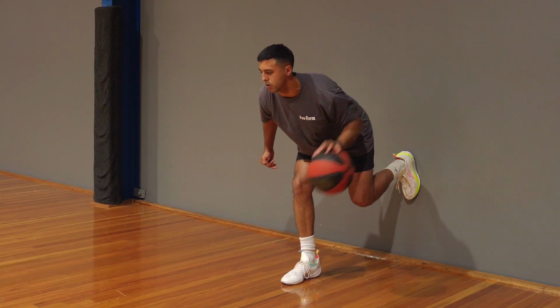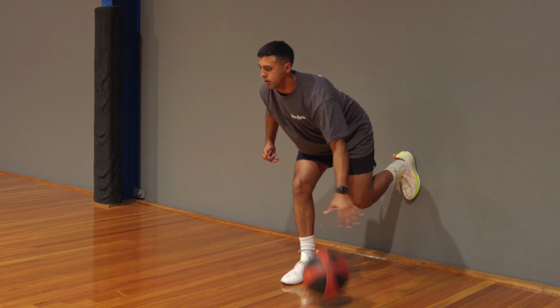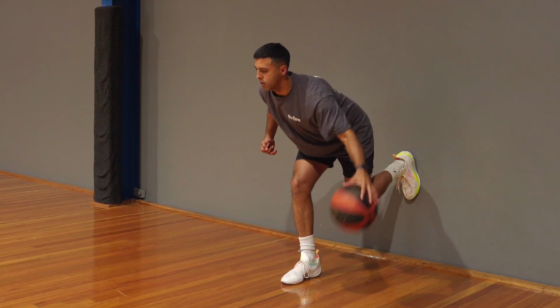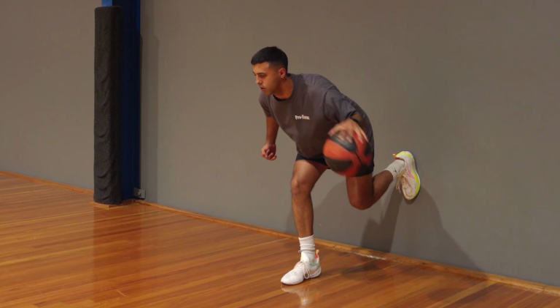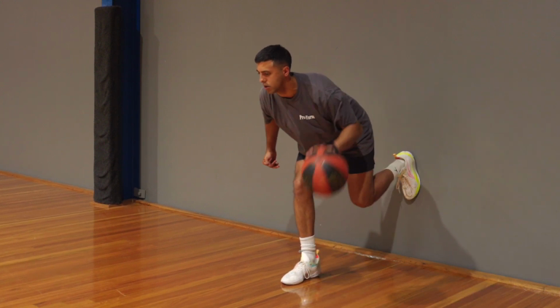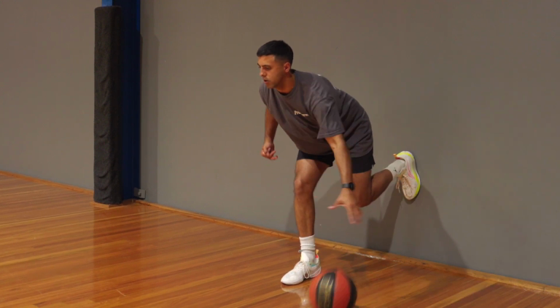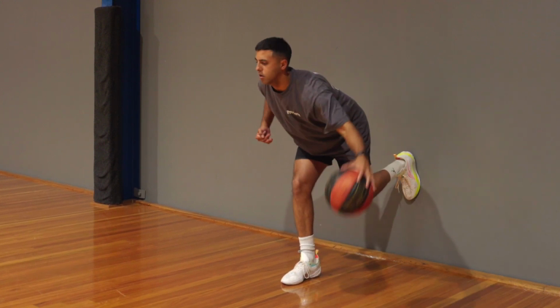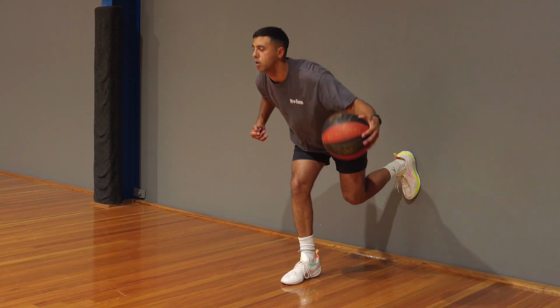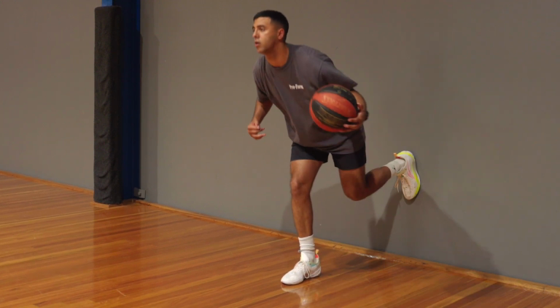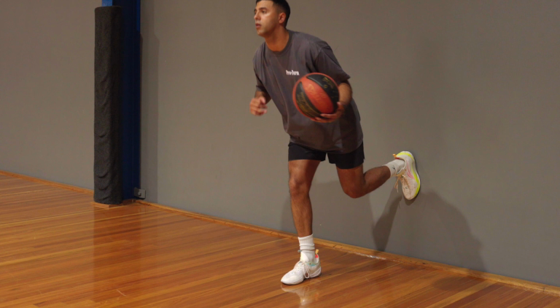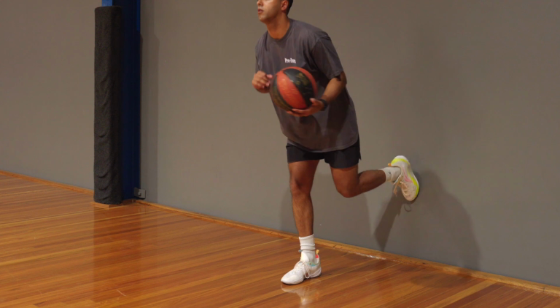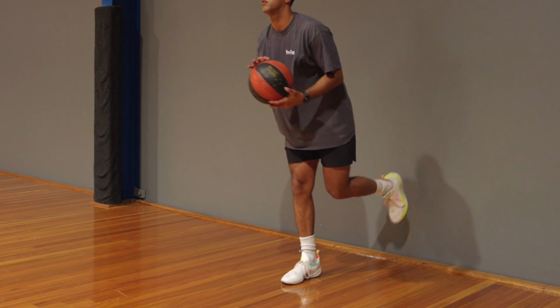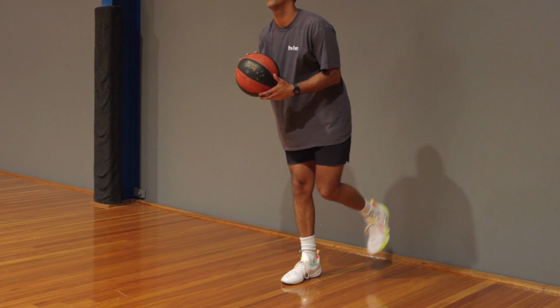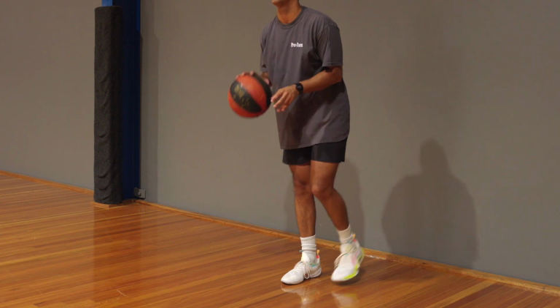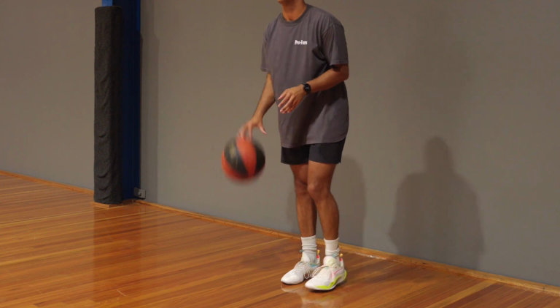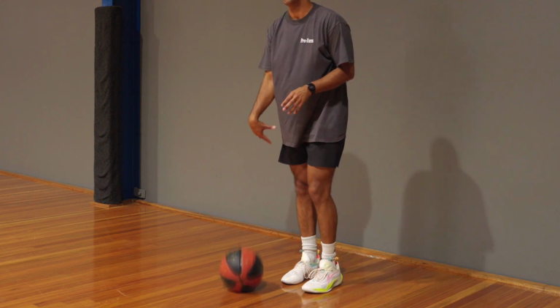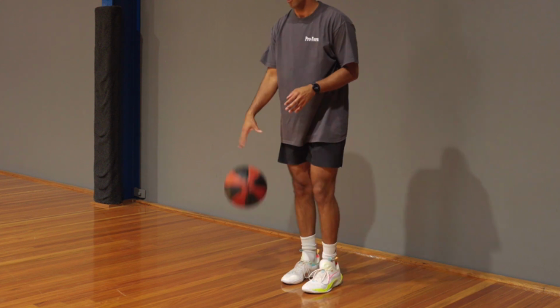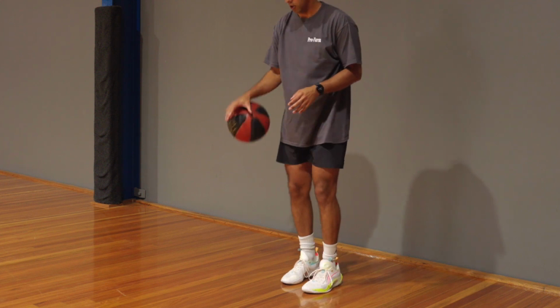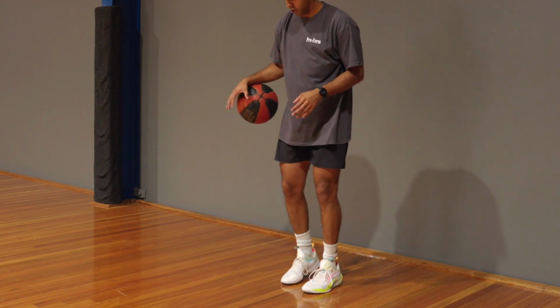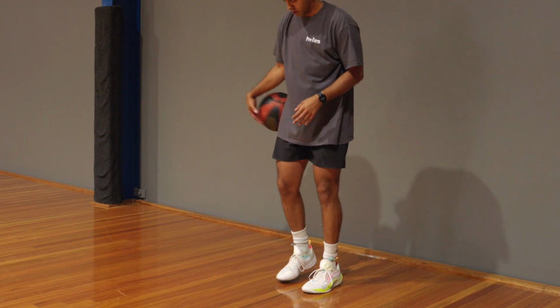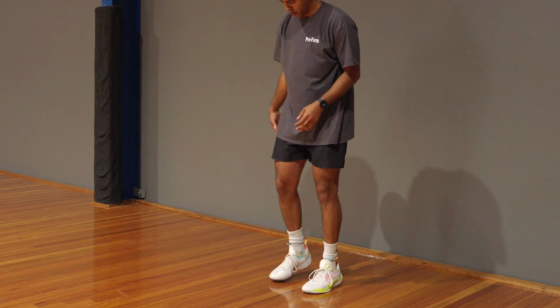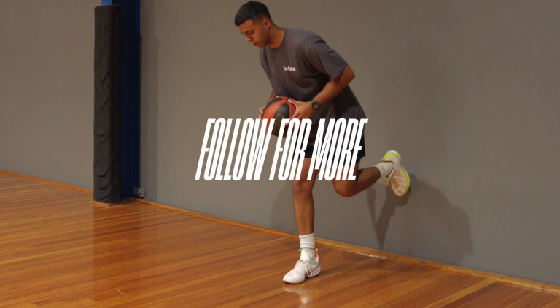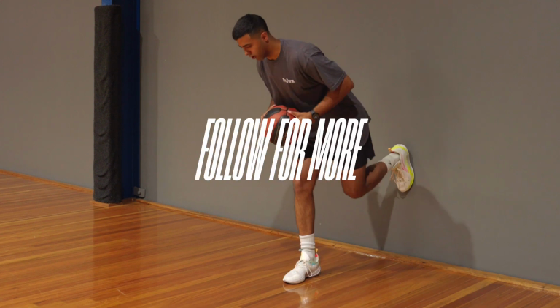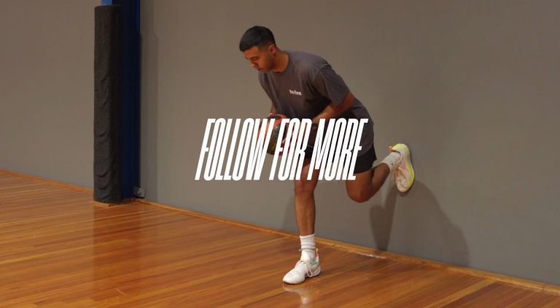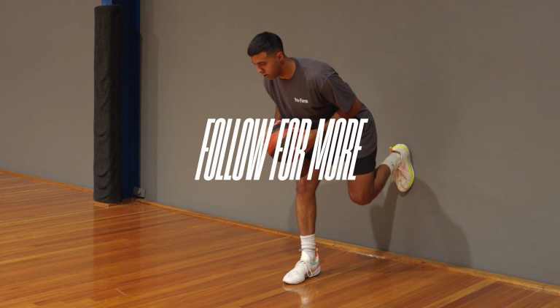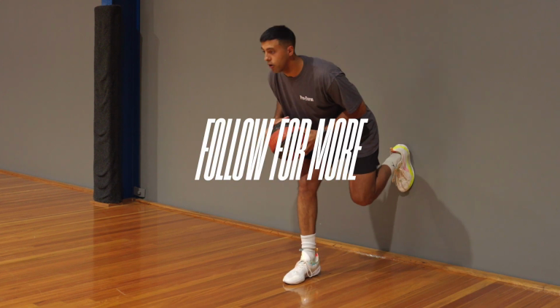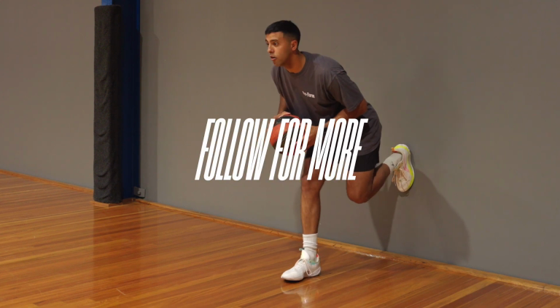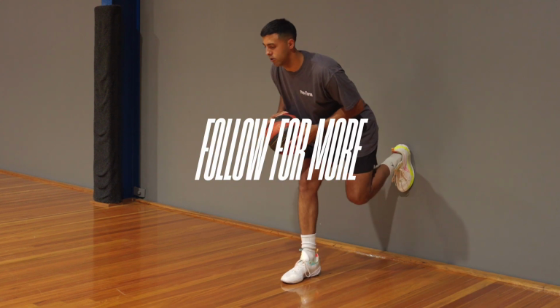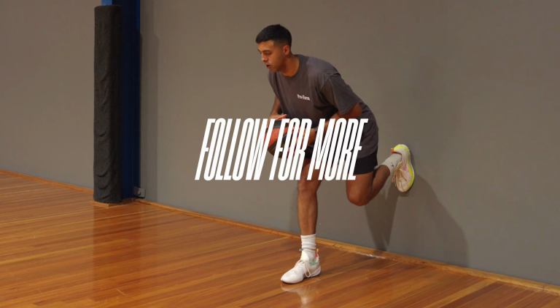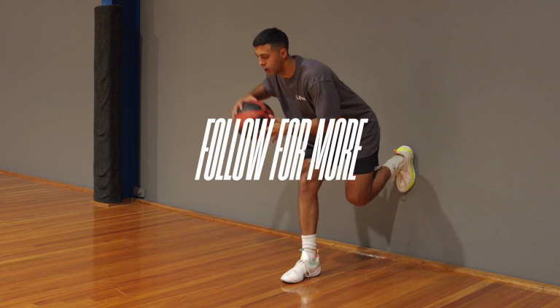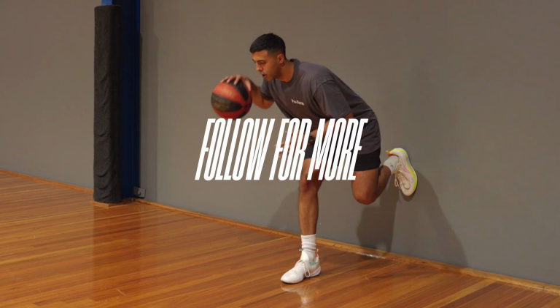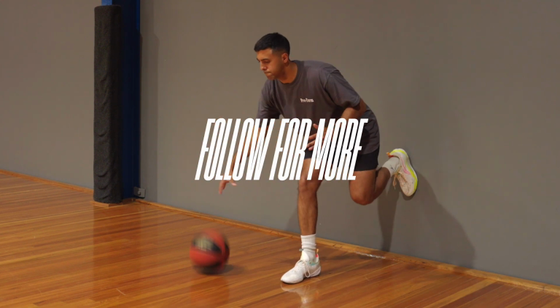Want to know how you can run faster and improve your game? Make sure you follow Profound Physio on socials for all of your jumping and basketball content.